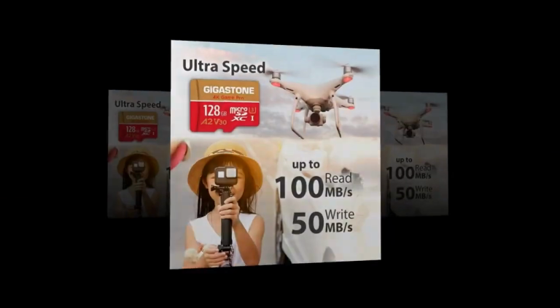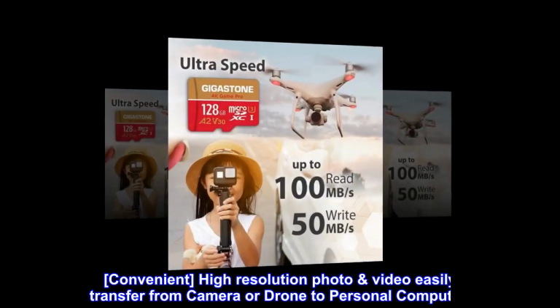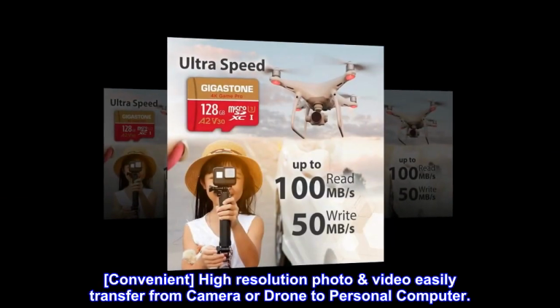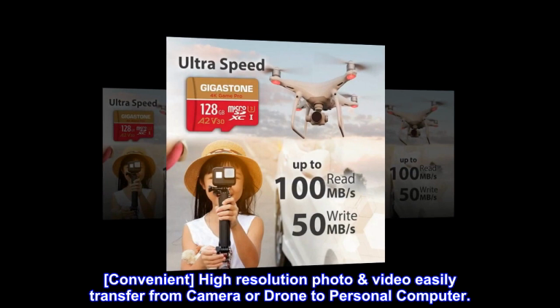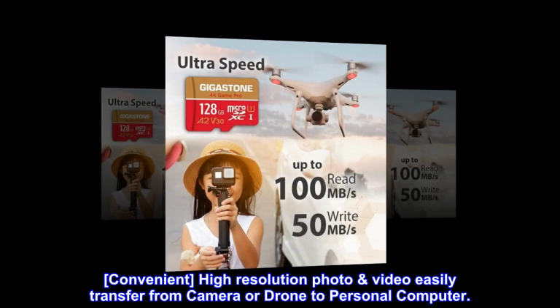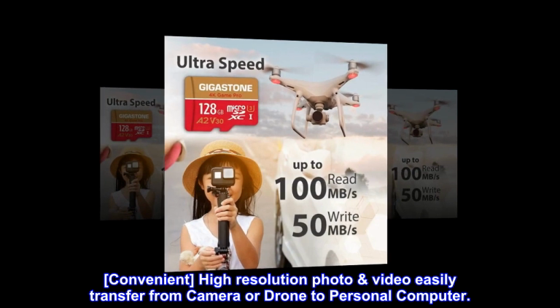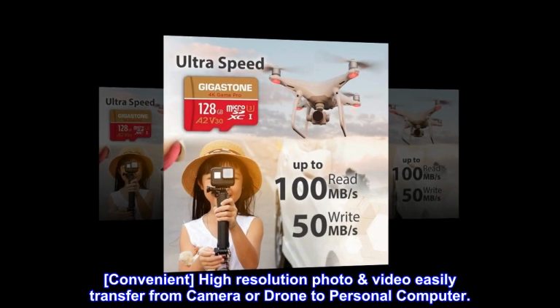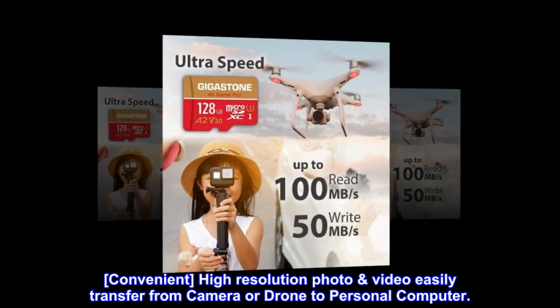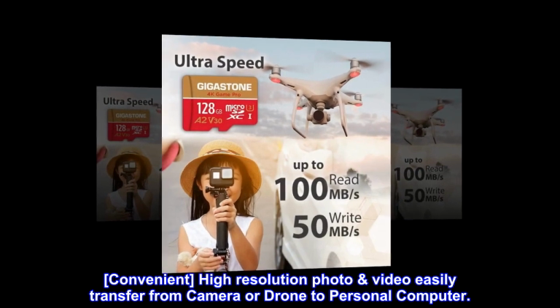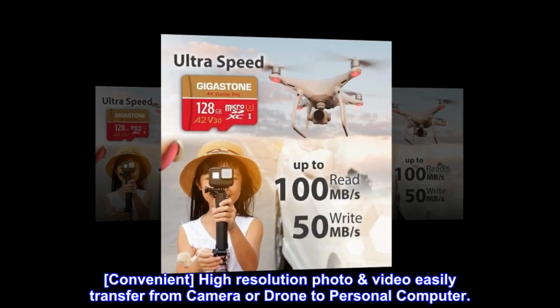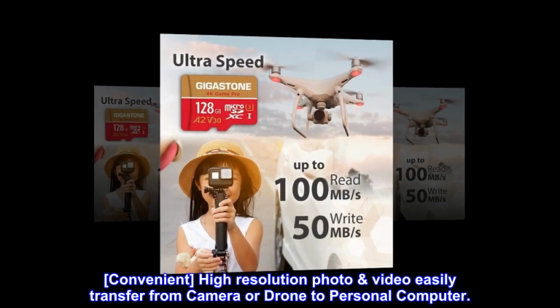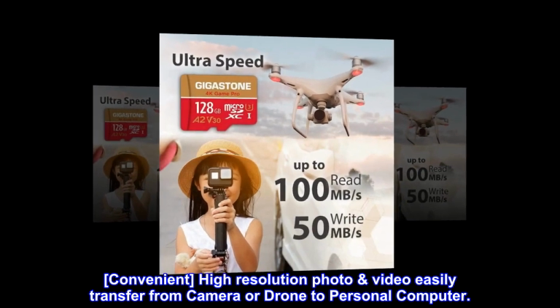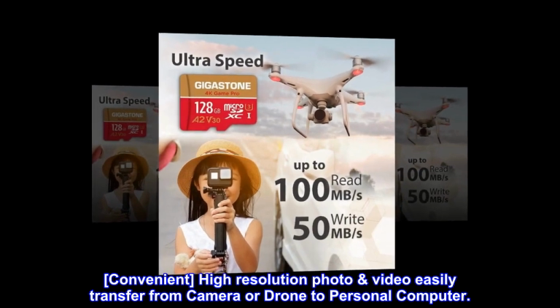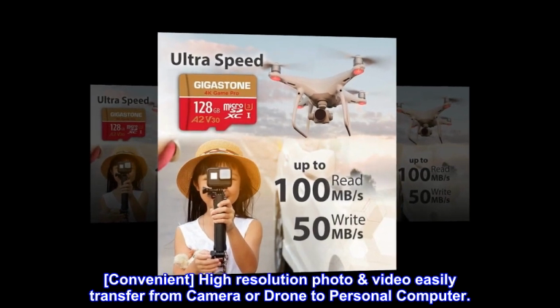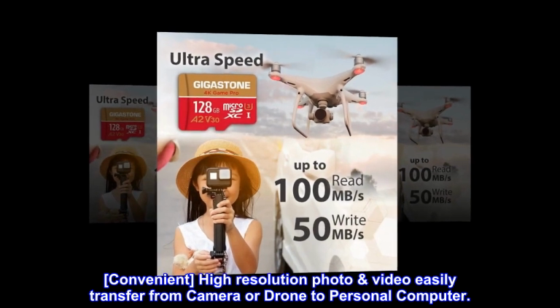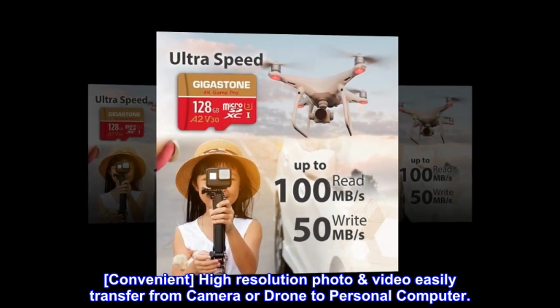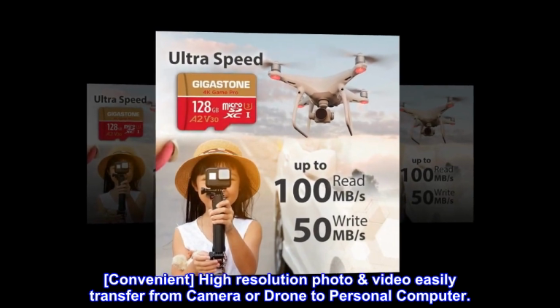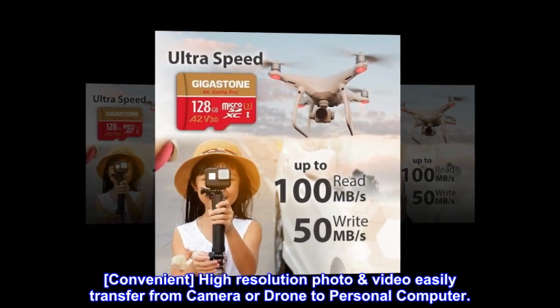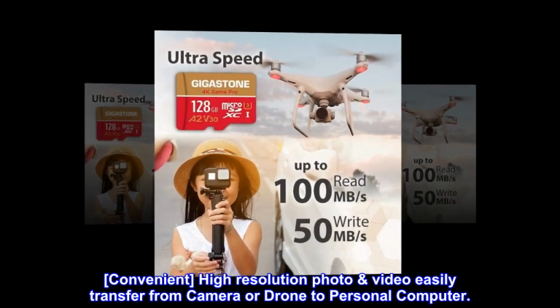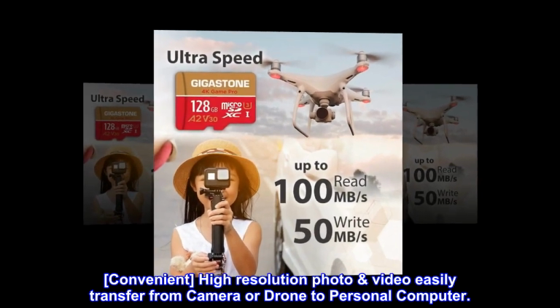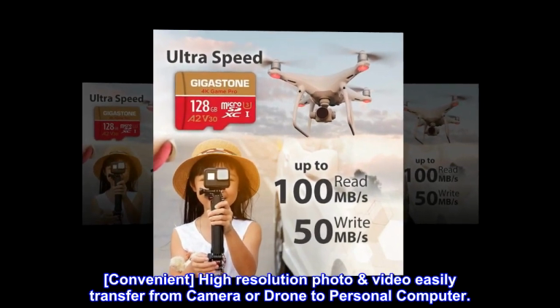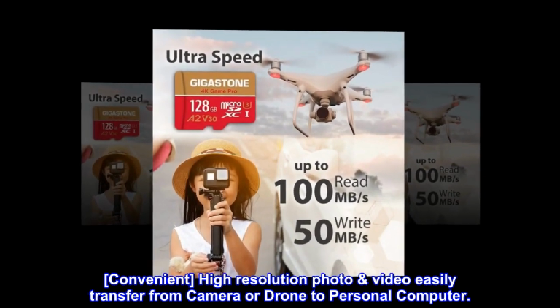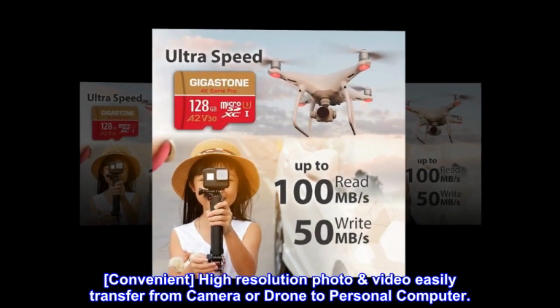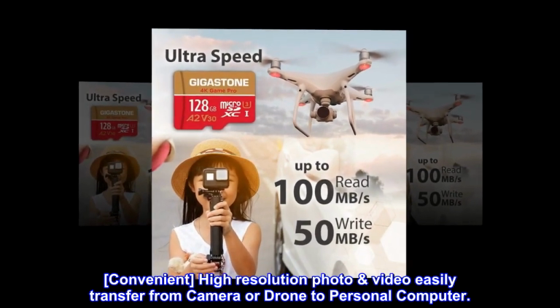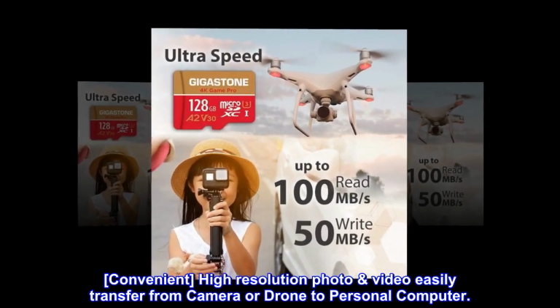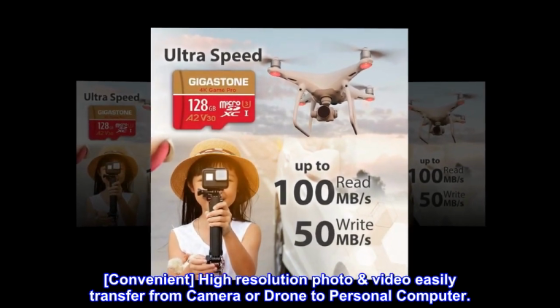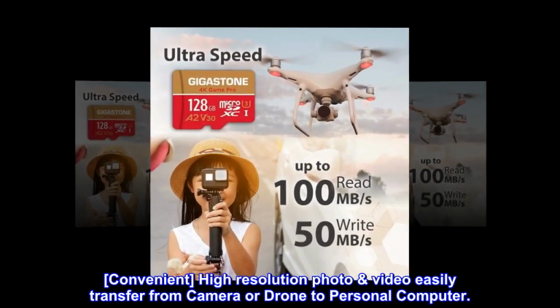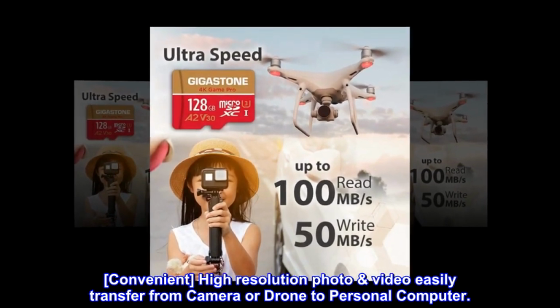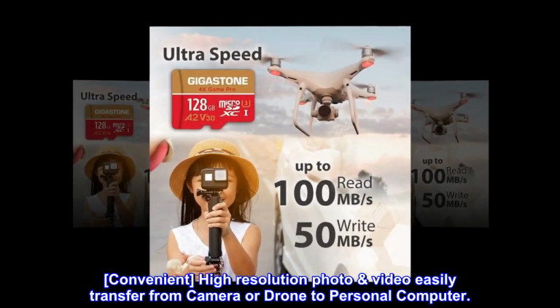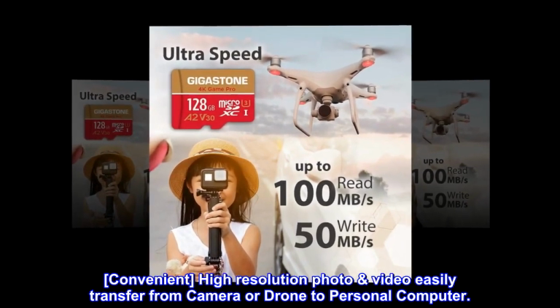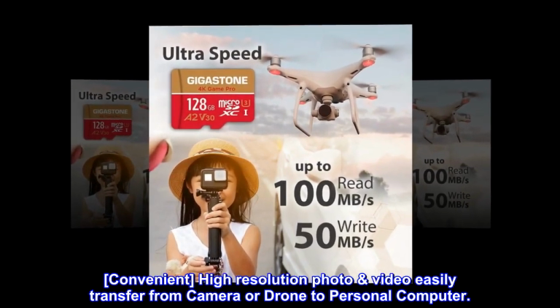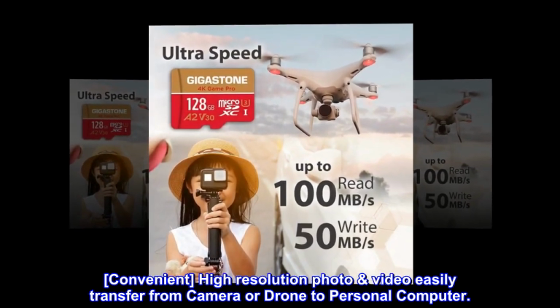Convenient — high resolution photo and video easily transfer from camera or drone to personal computer.